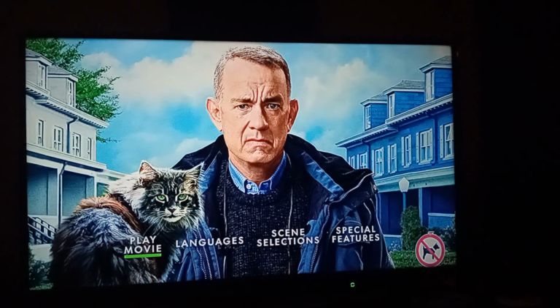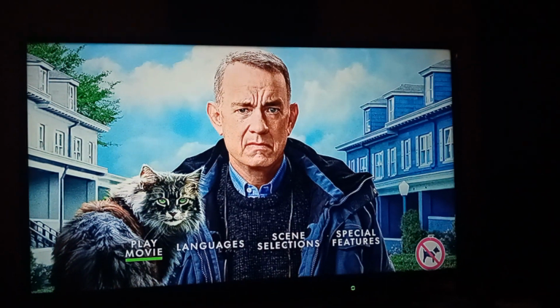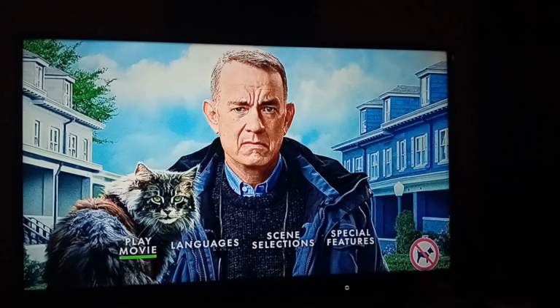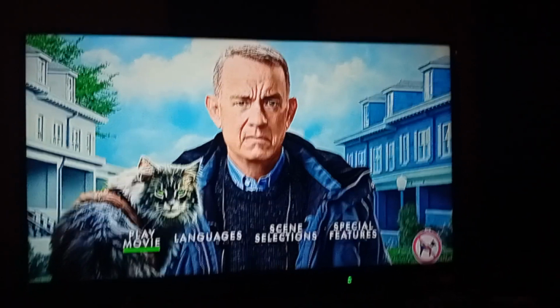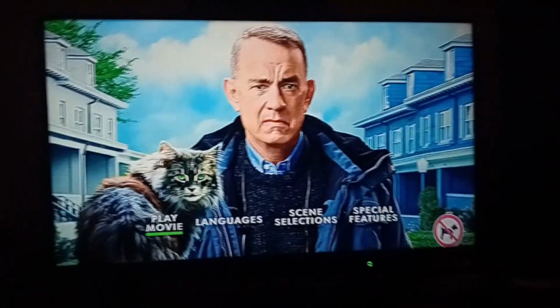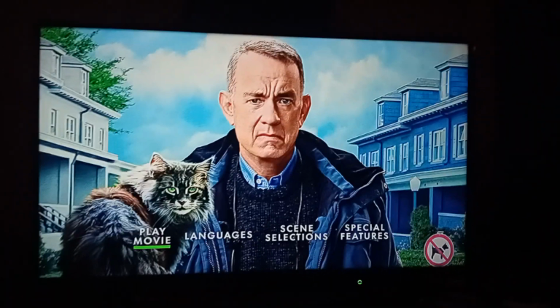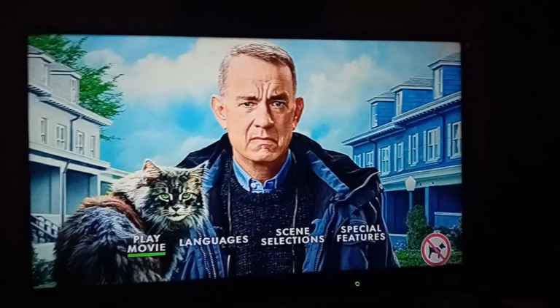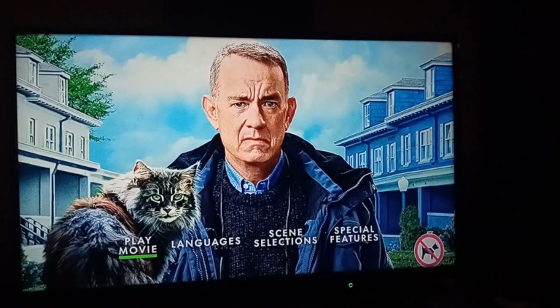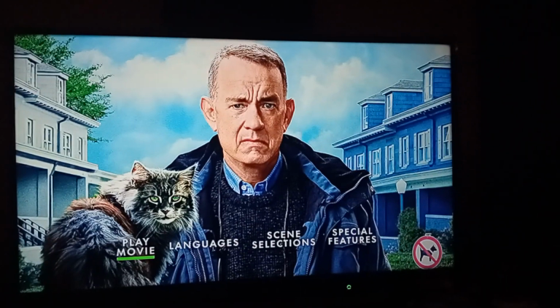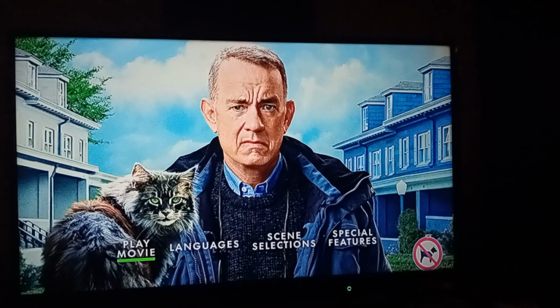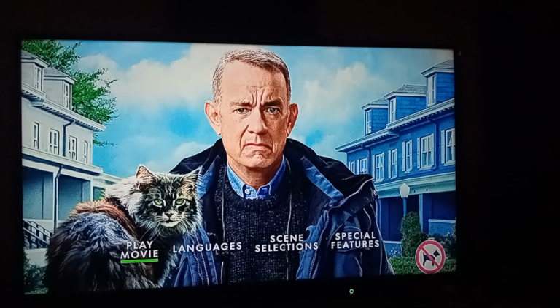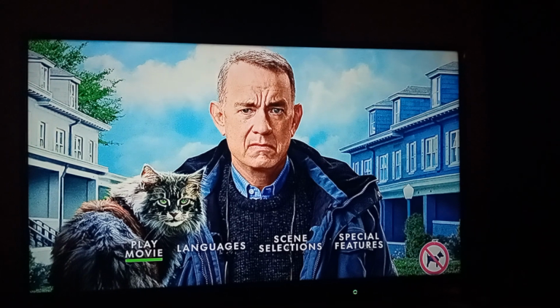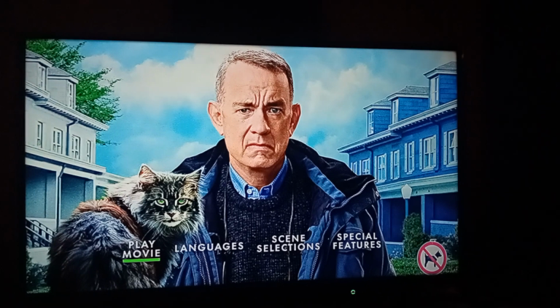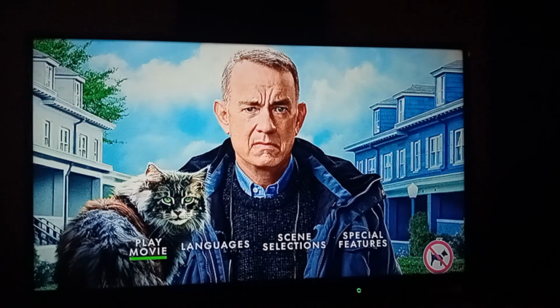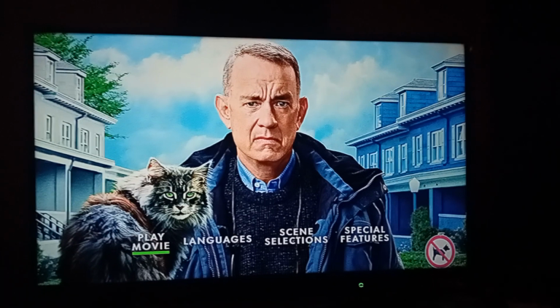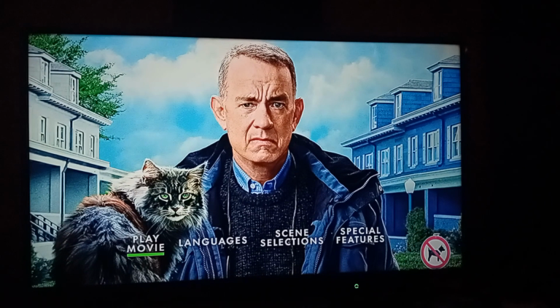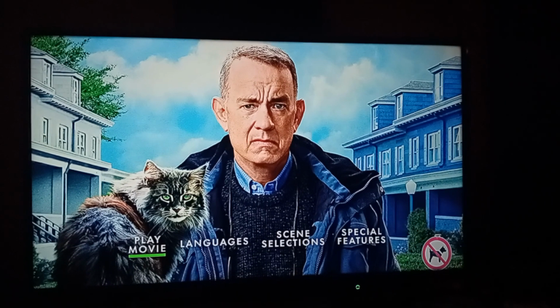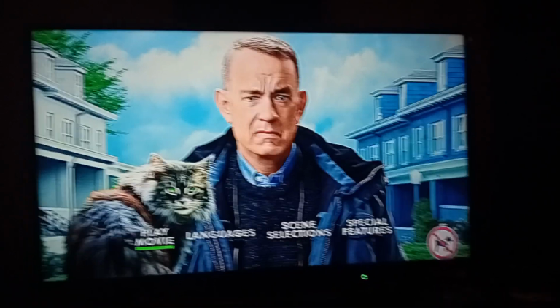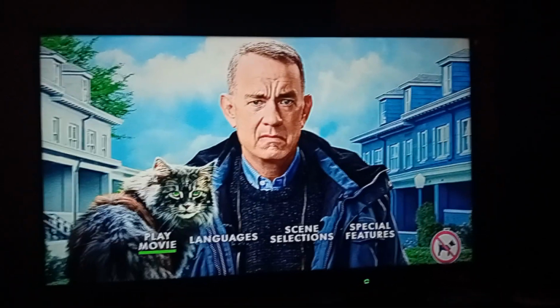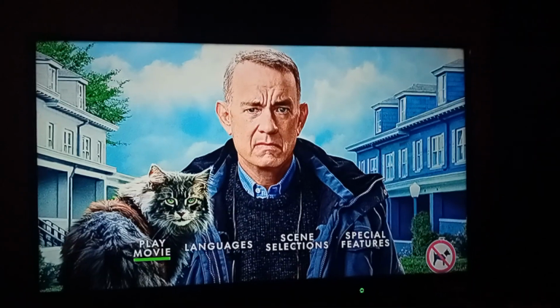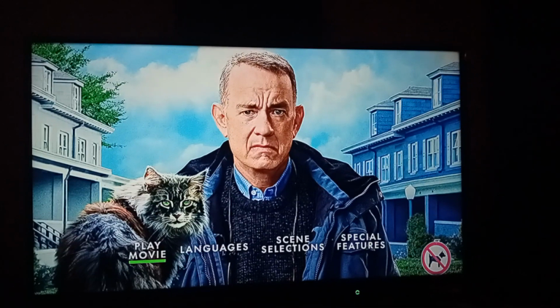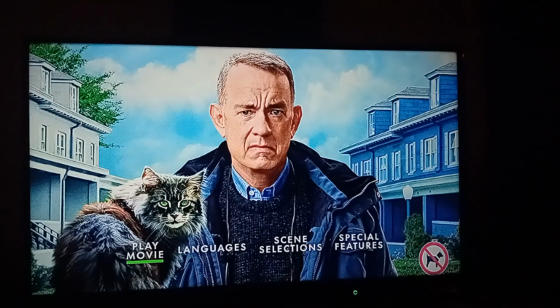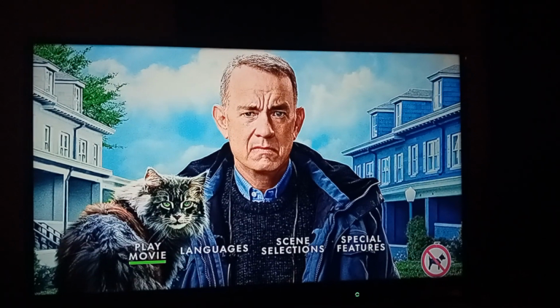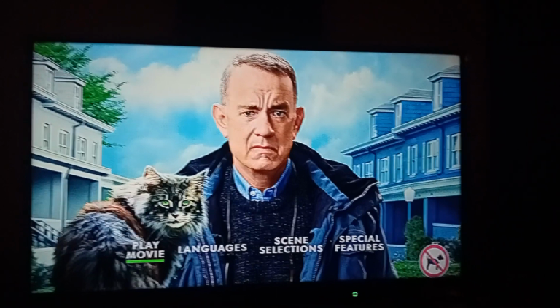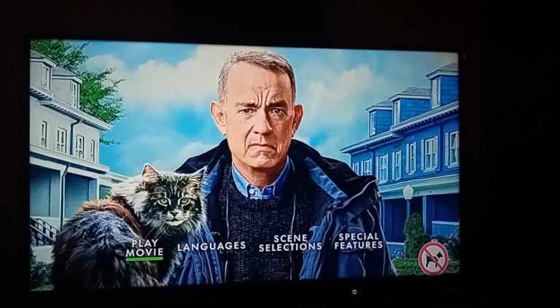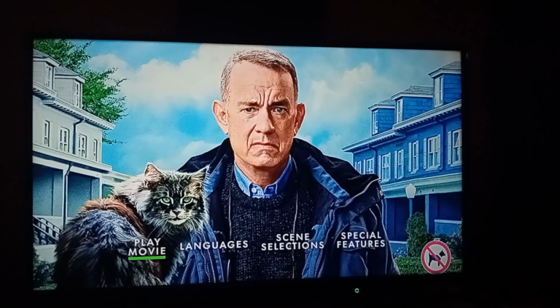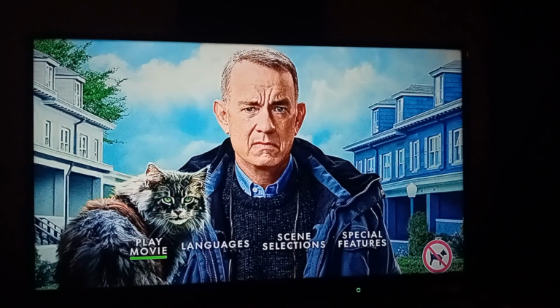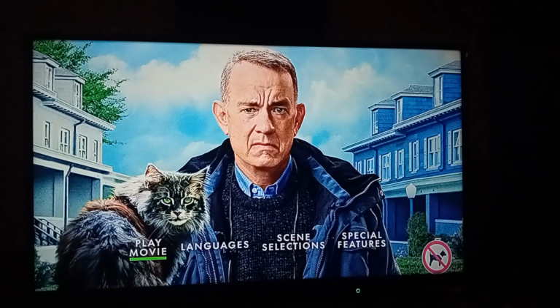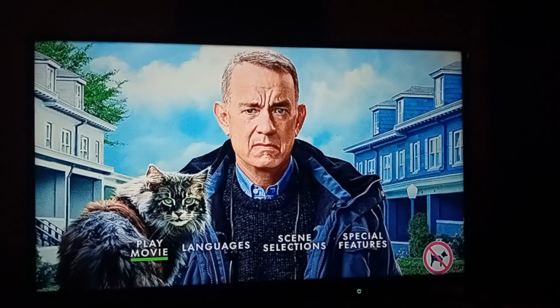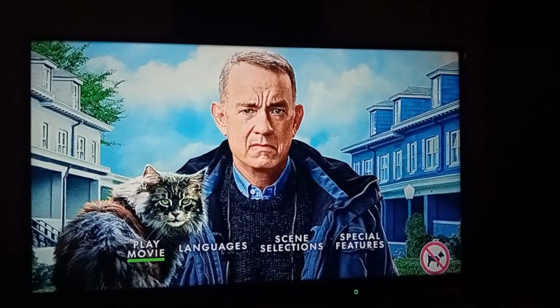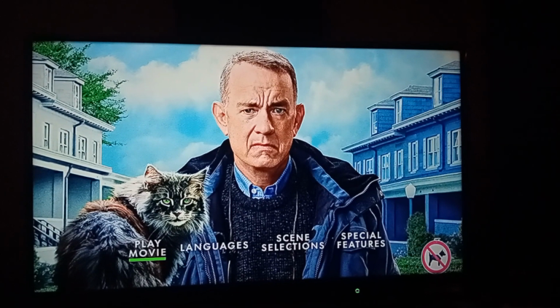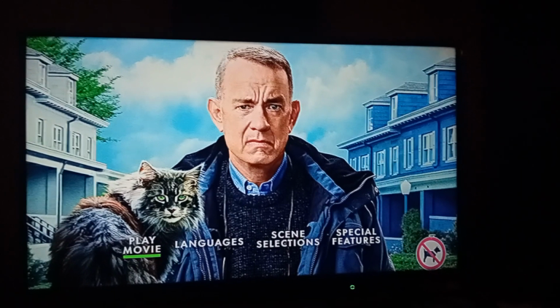So thanks for watching this DVD menu walkthrough for A Man Called Otto. See you guys later. Peace out.